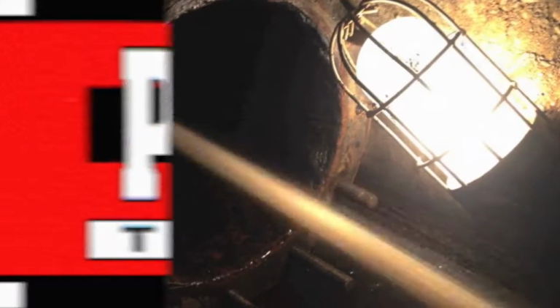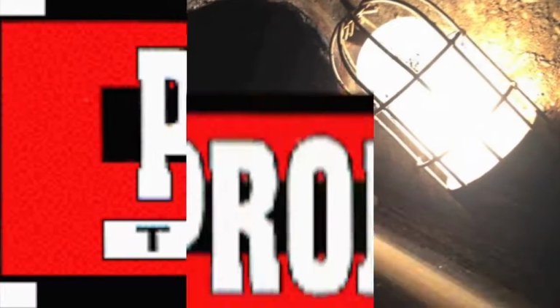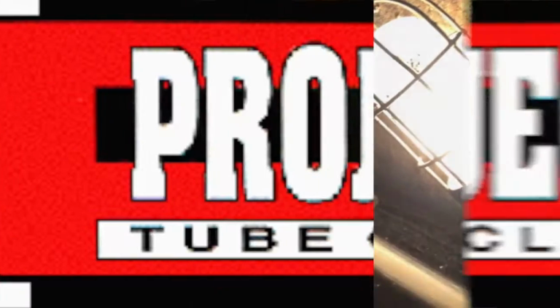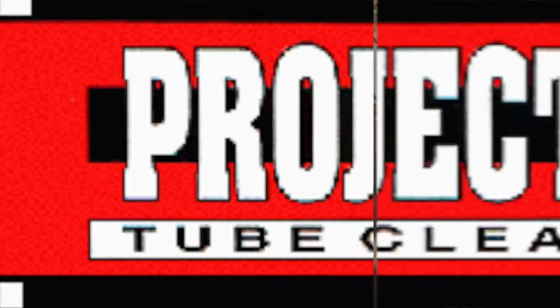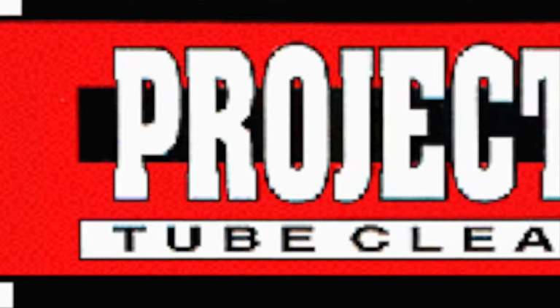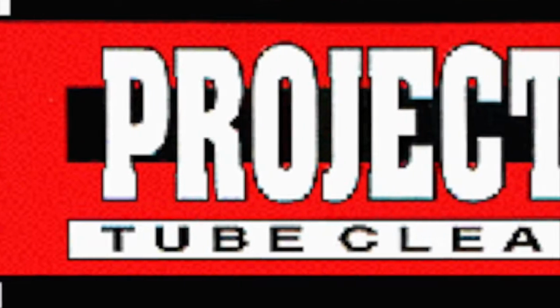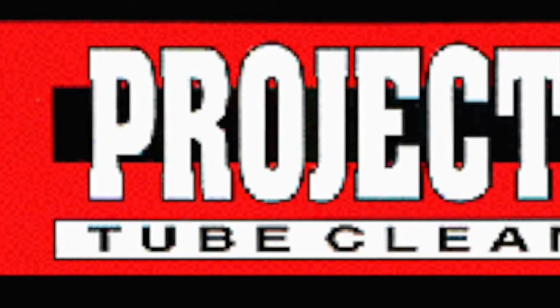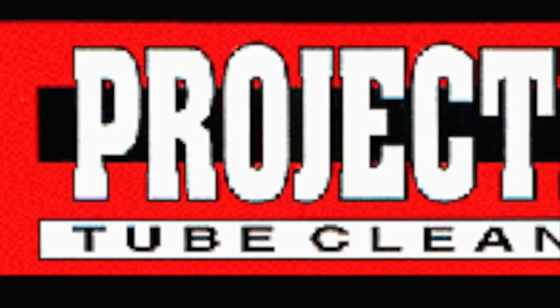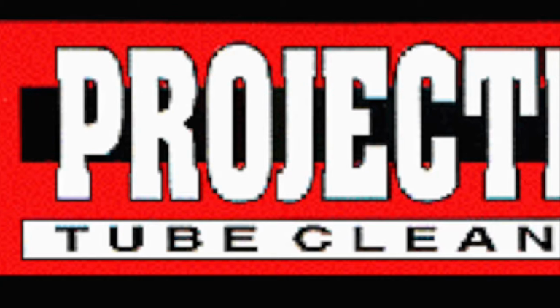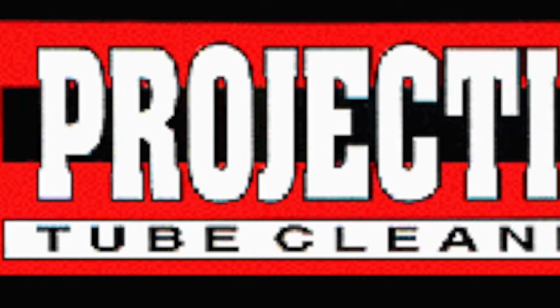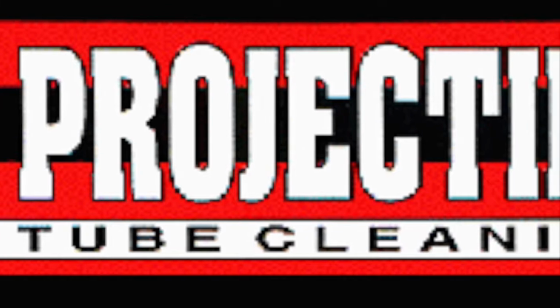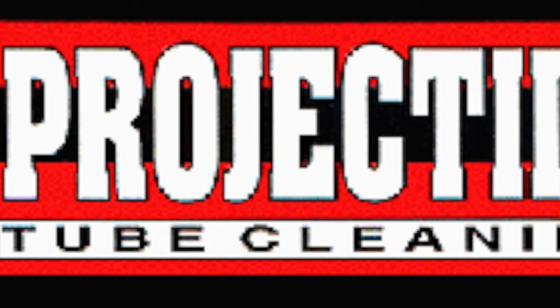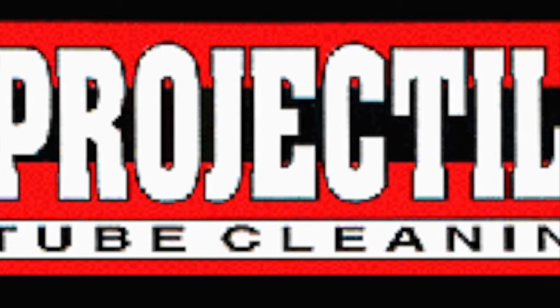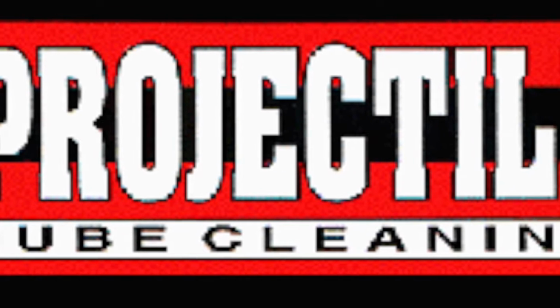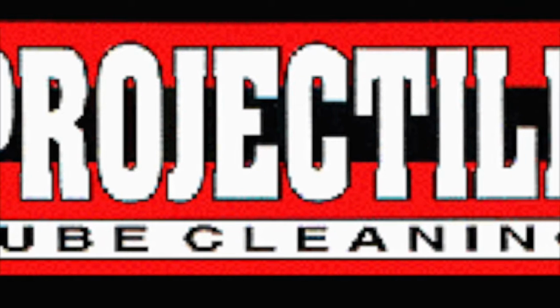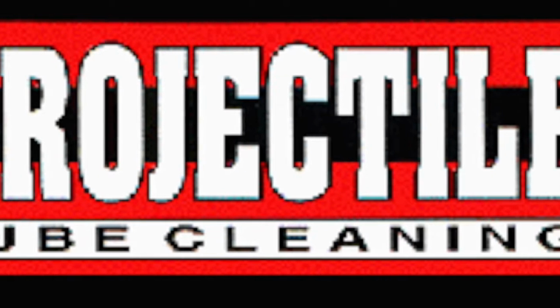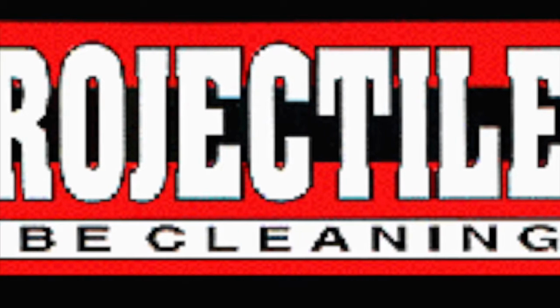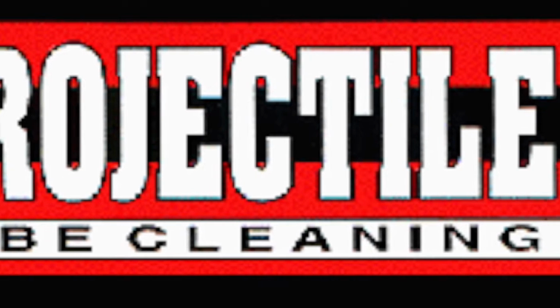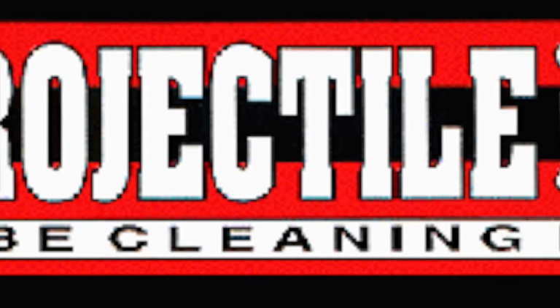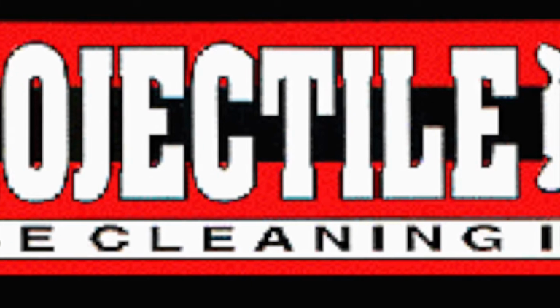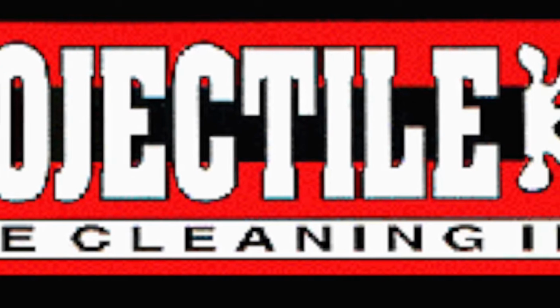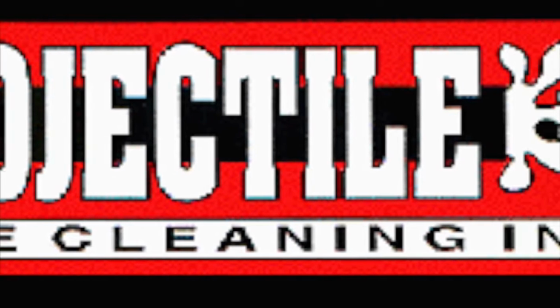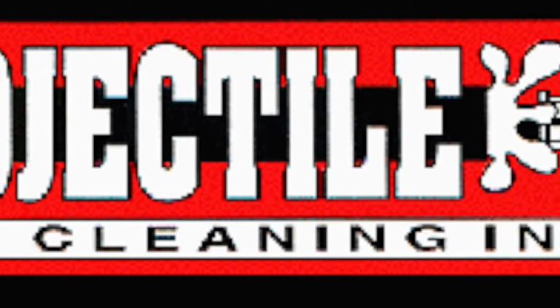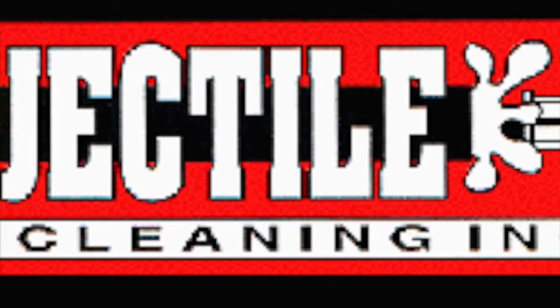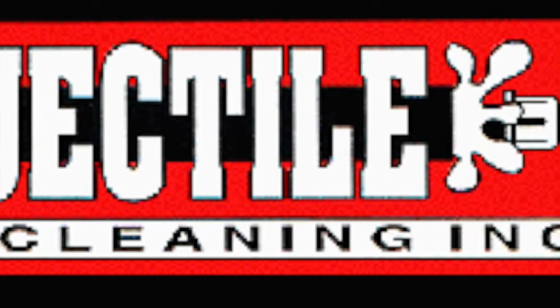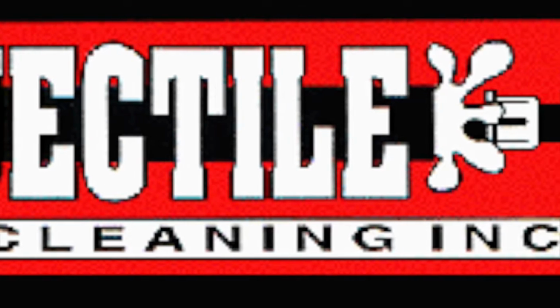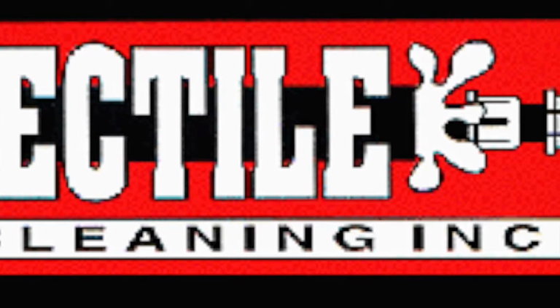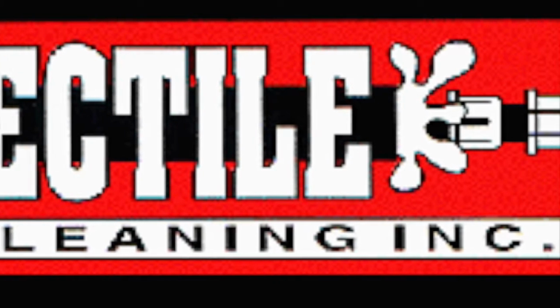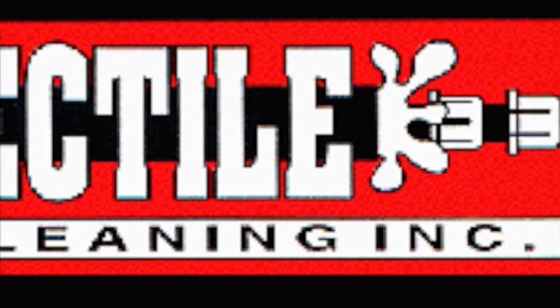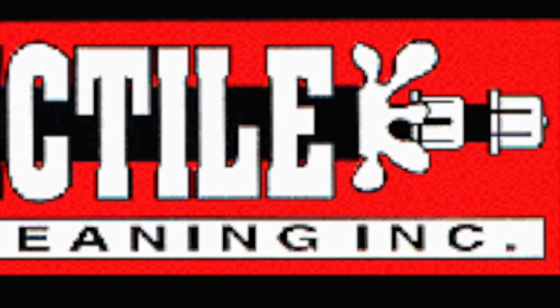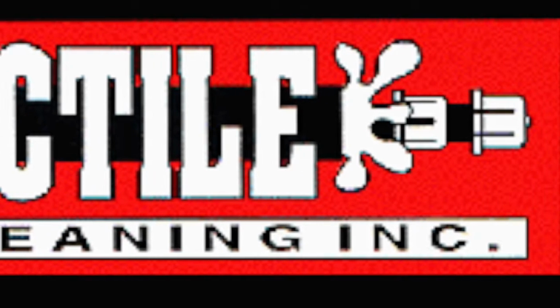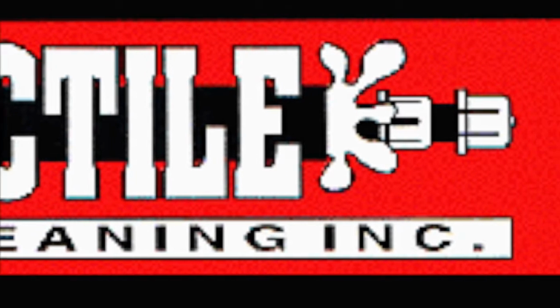Evan here from Projectile Tube Cleaning, and today I'll be discussing some of the competing methods used to clean heat exchangers and condensers.